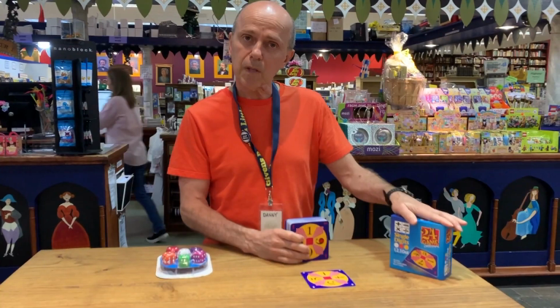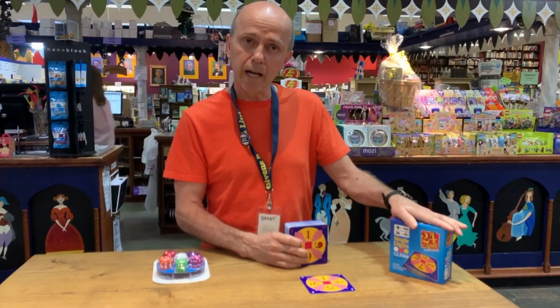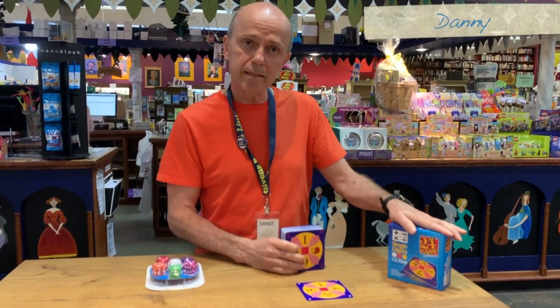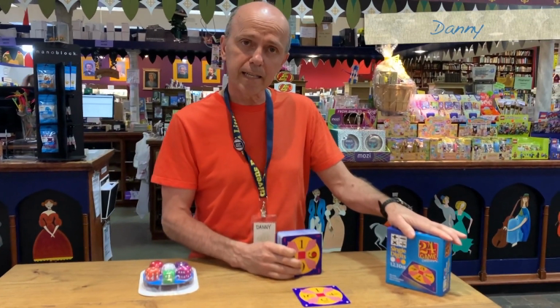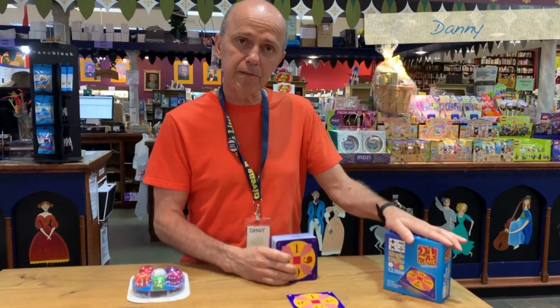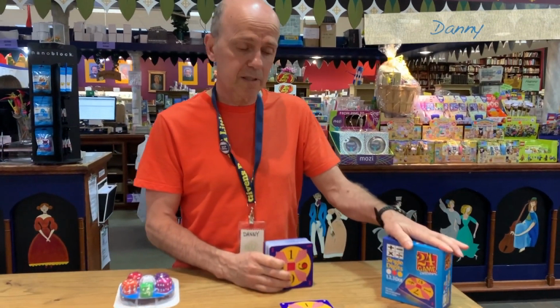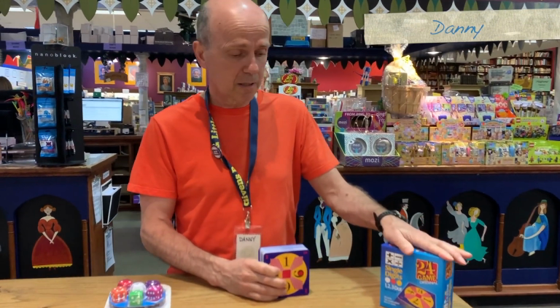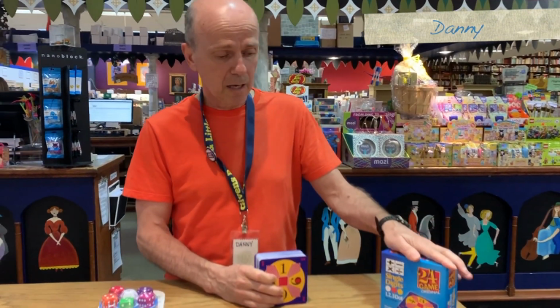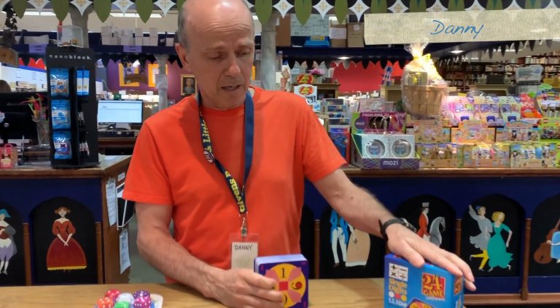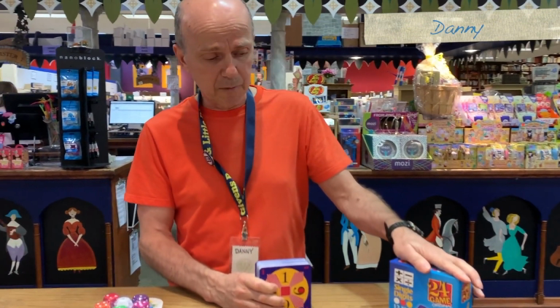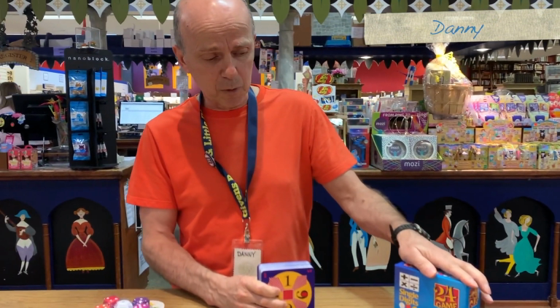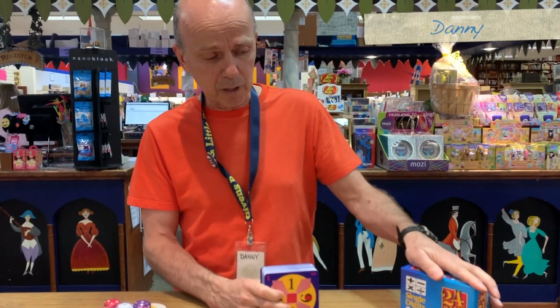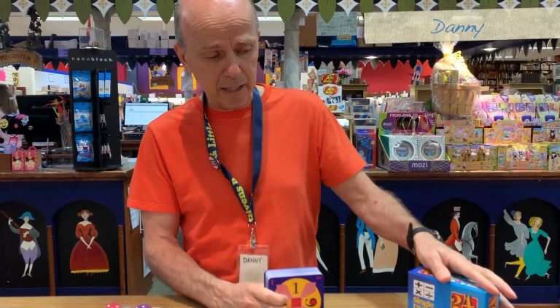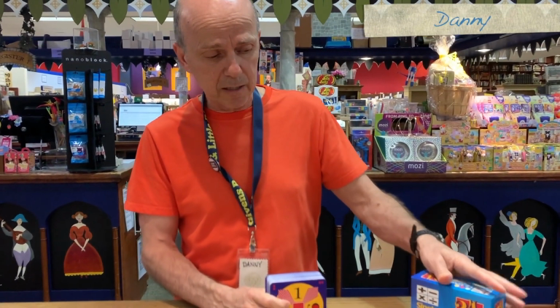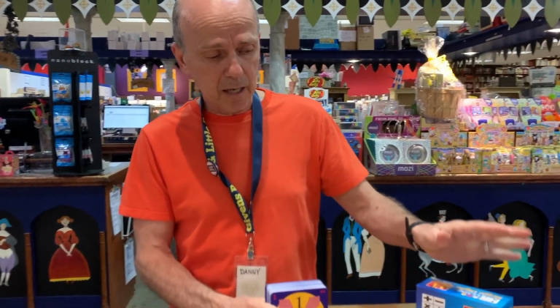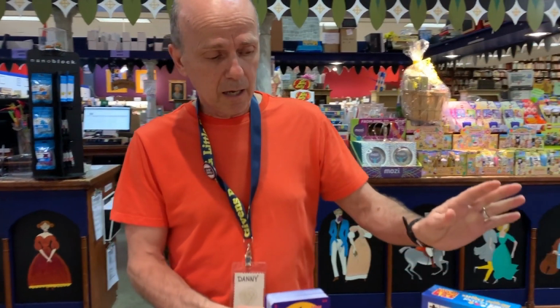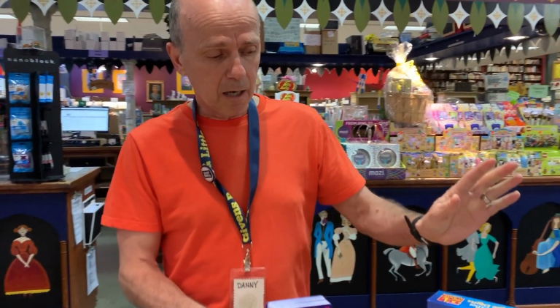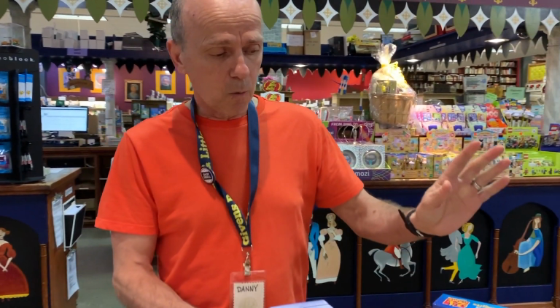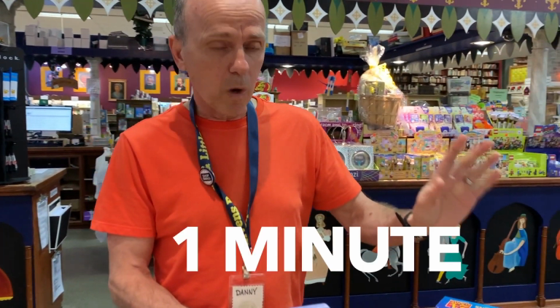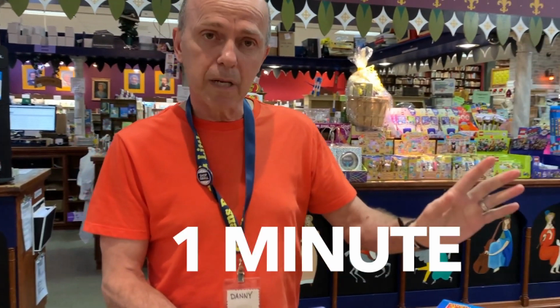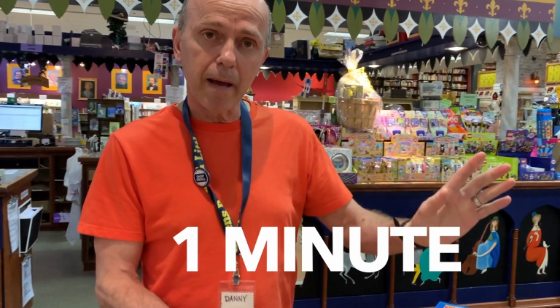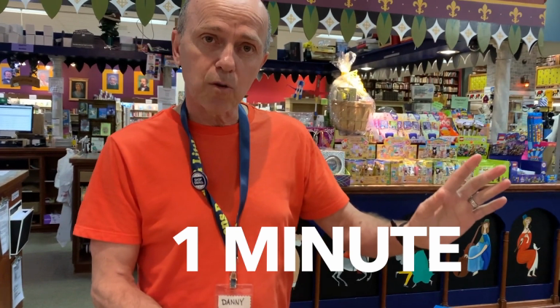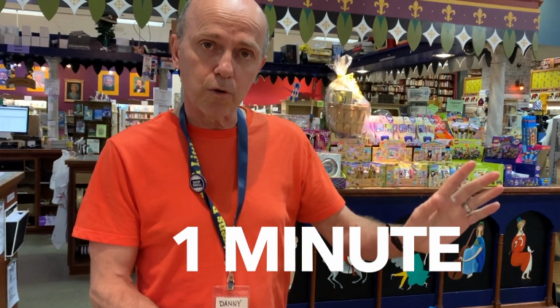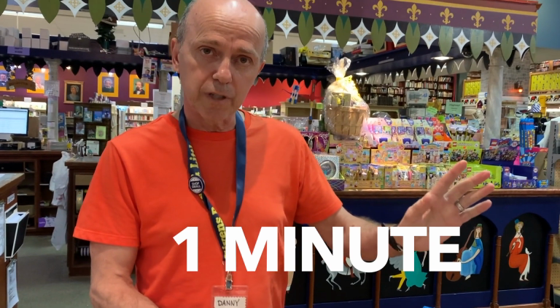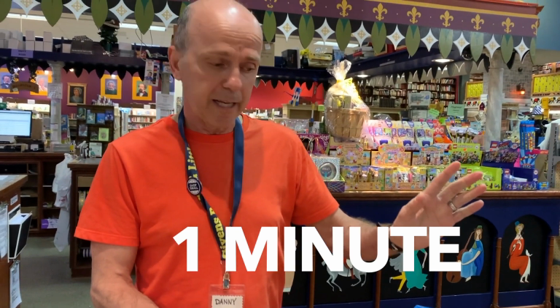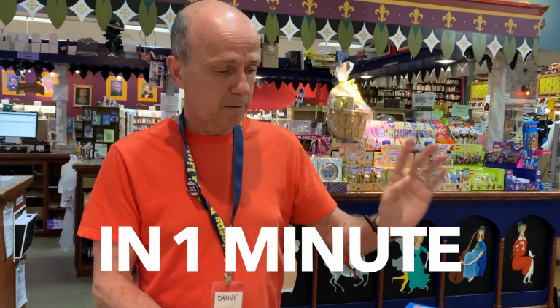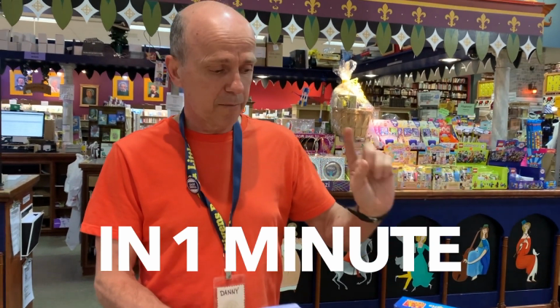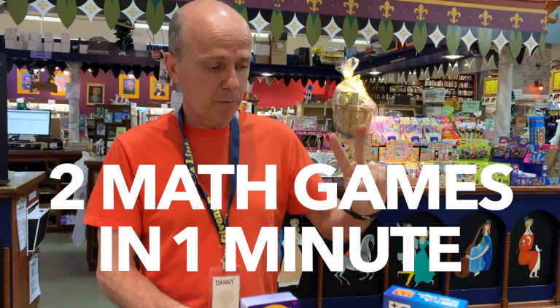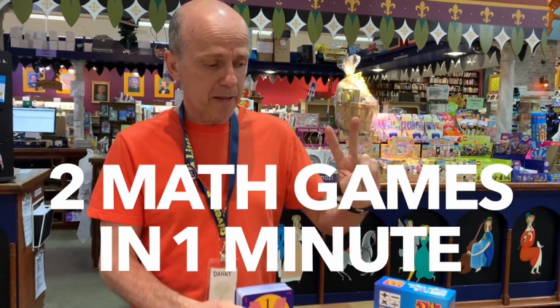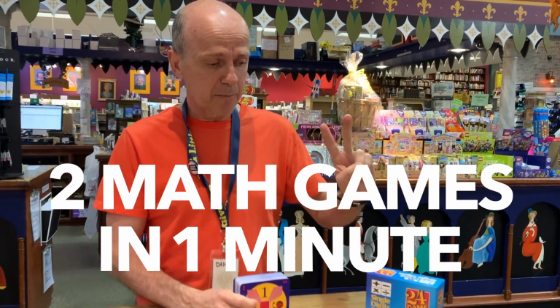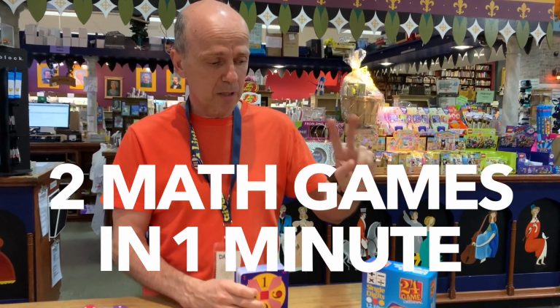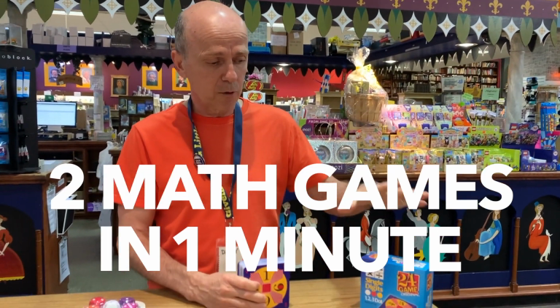Hi, Danny Givens. Givens by Flittle Dickens. One minute math corner today. We have two math games to cover.